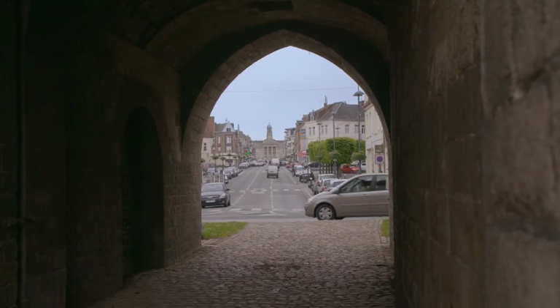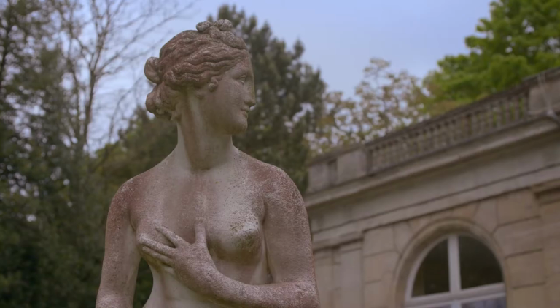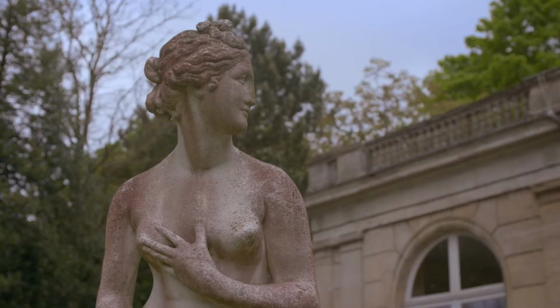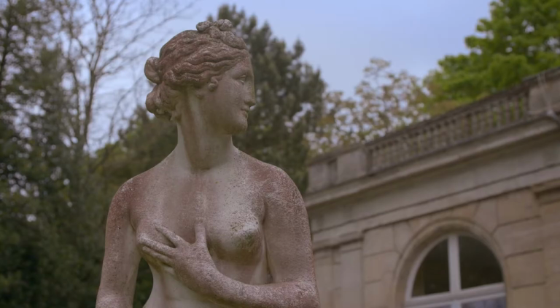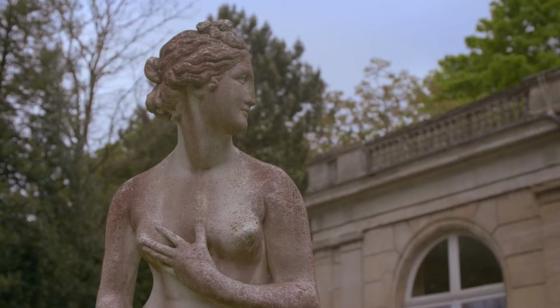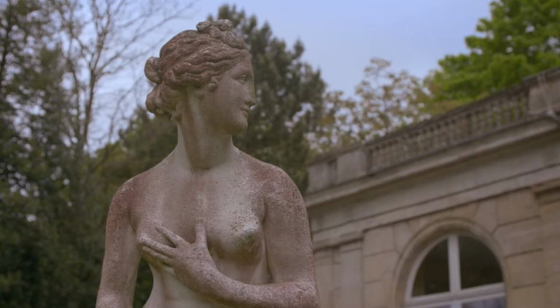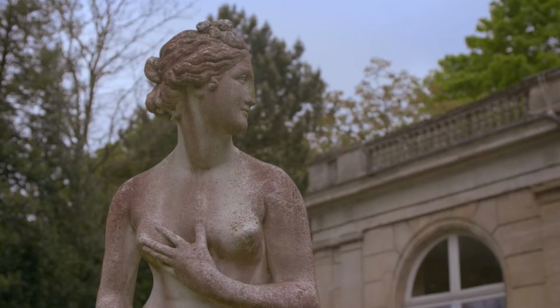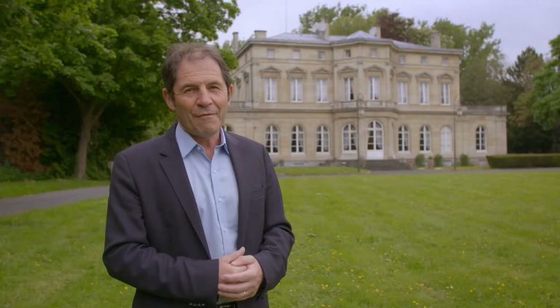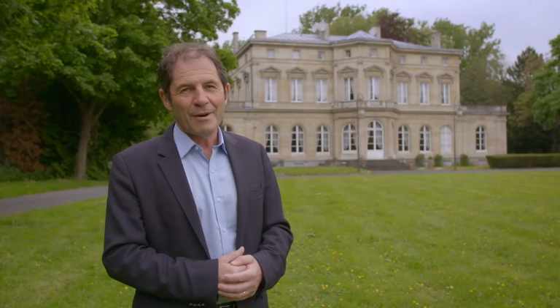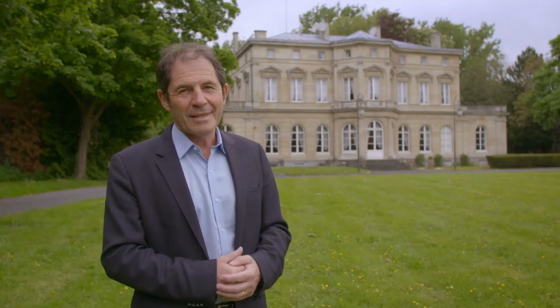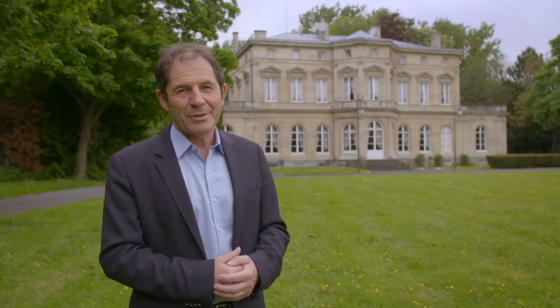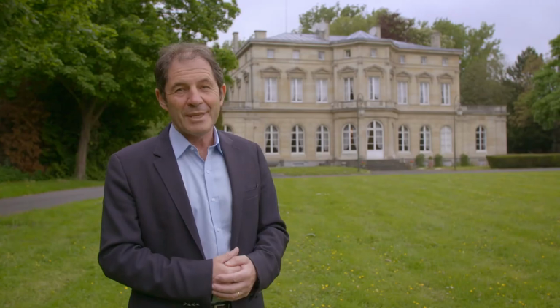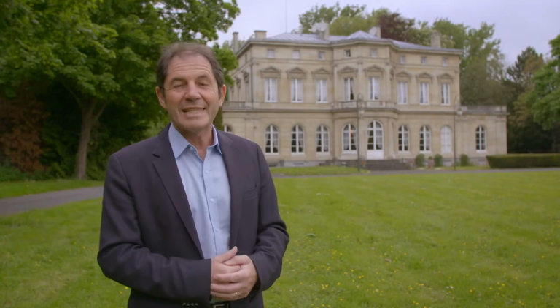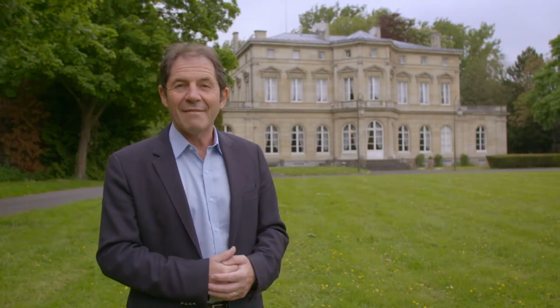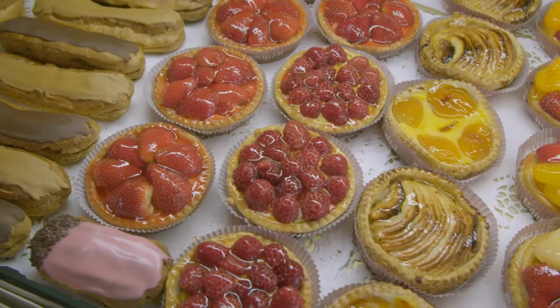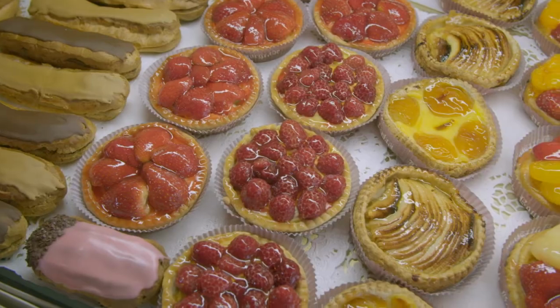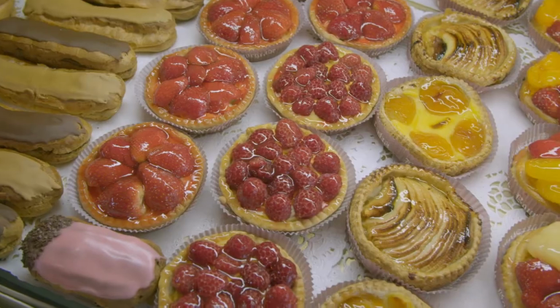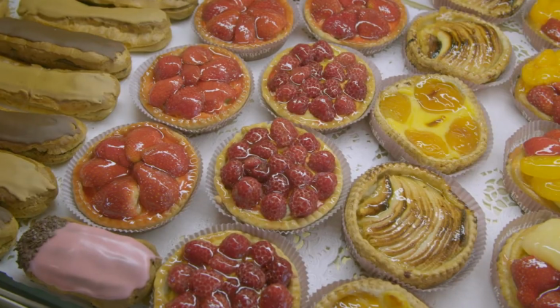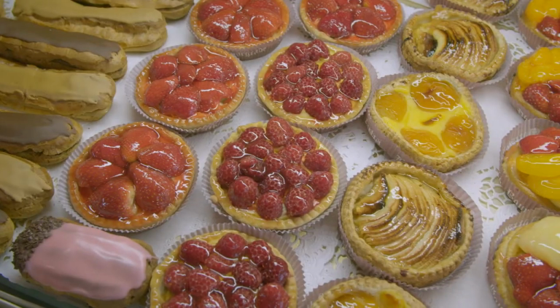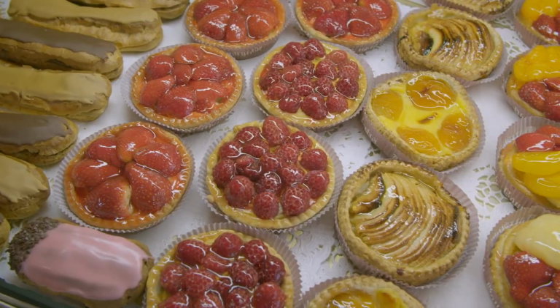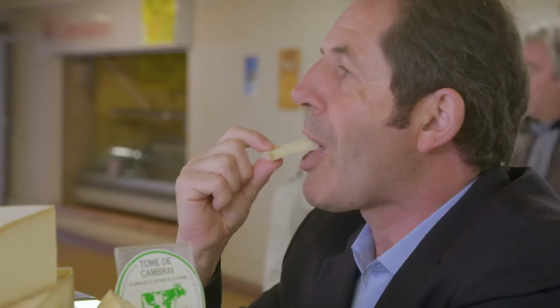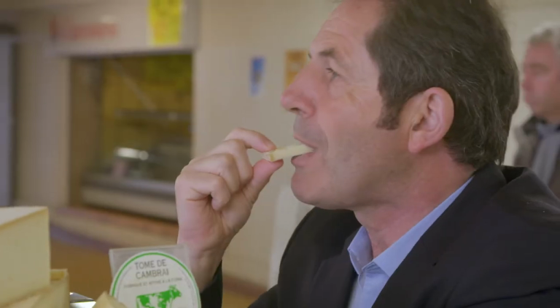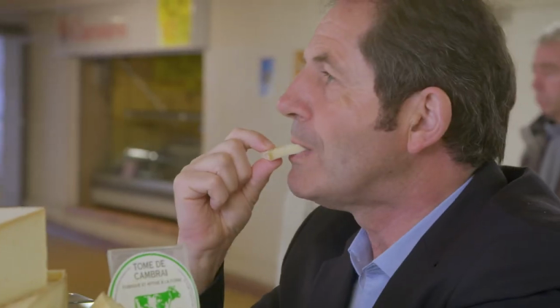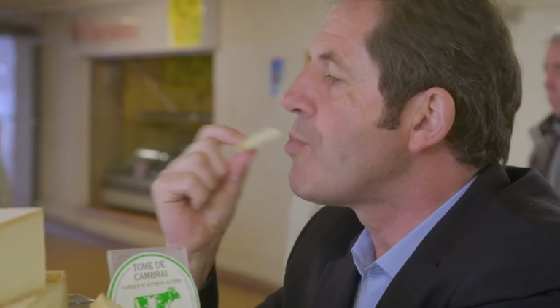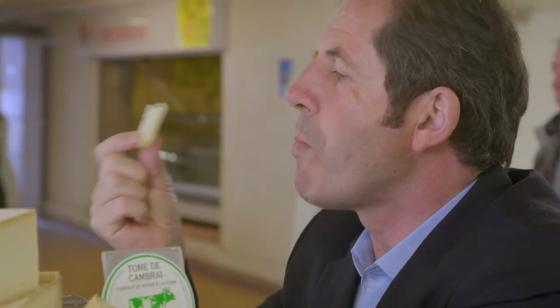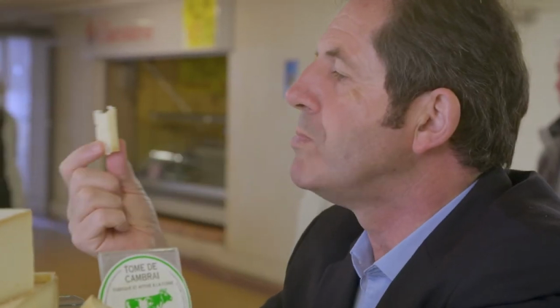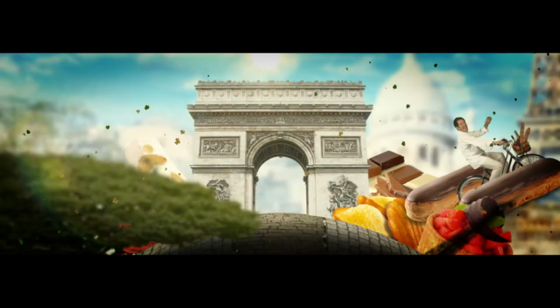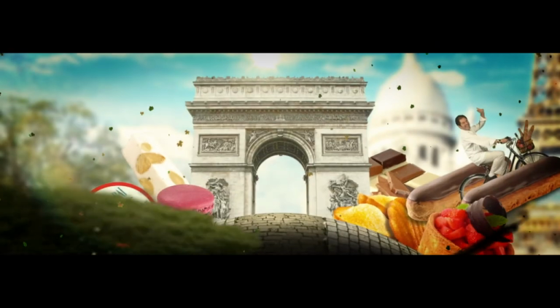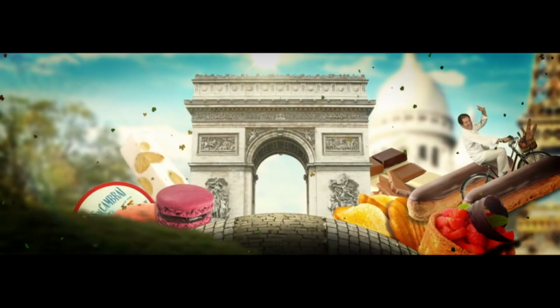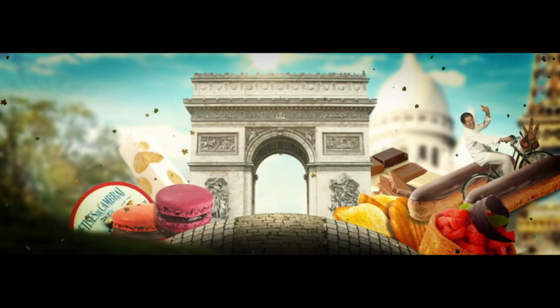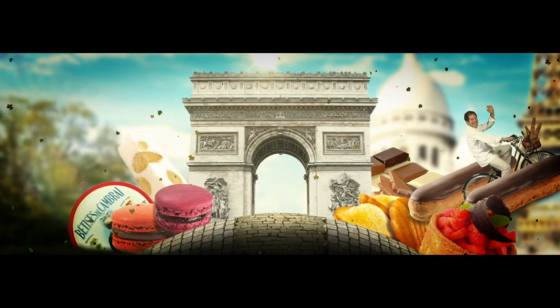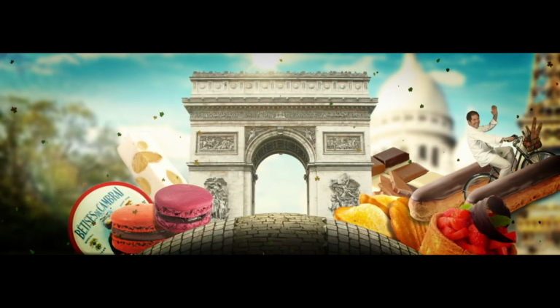Tomorrow, we arrive in the north of France to discover the gourmet specialties of the town of Cambrai.